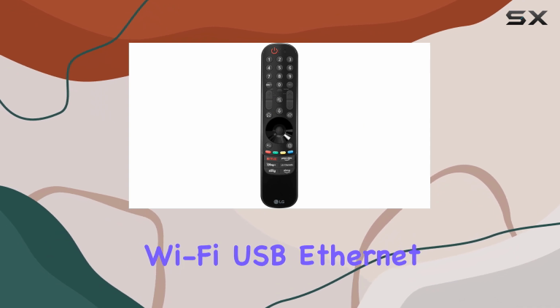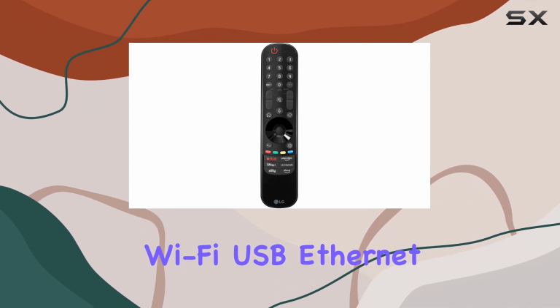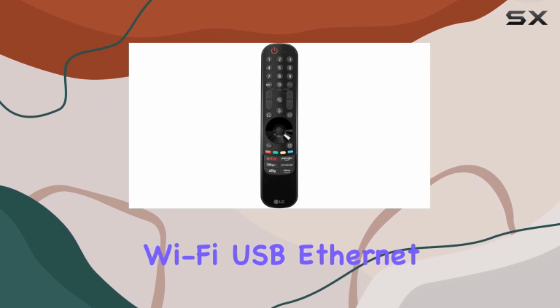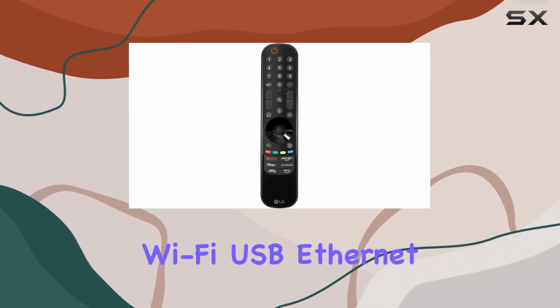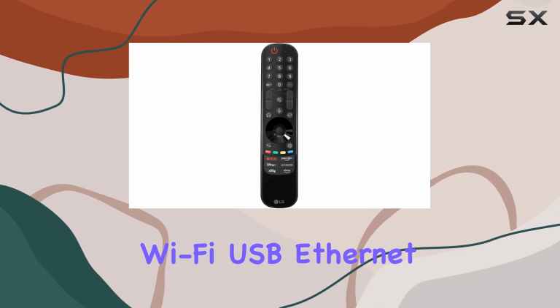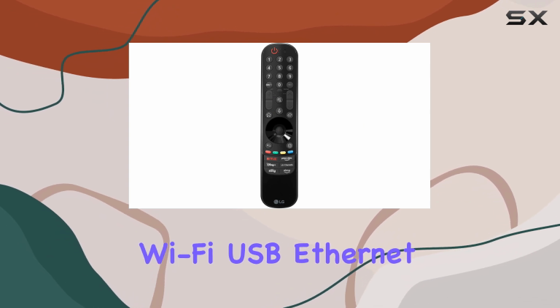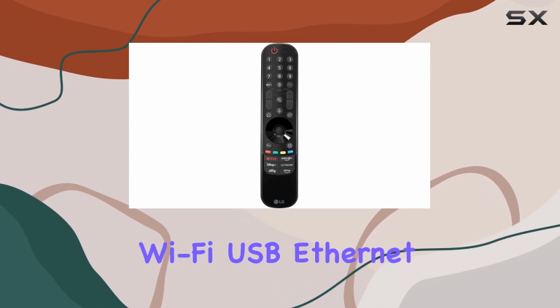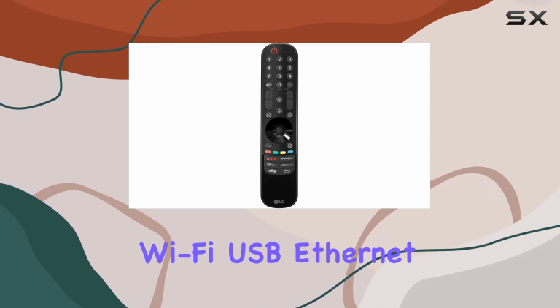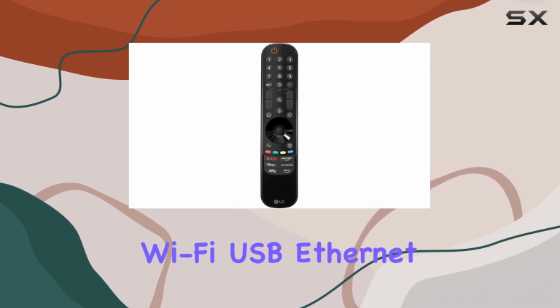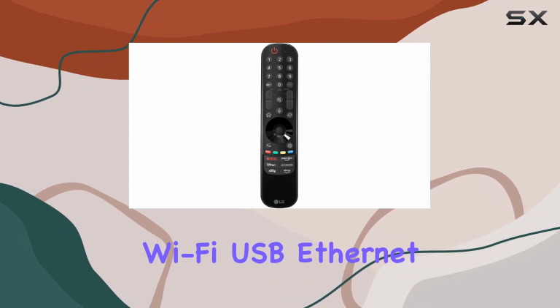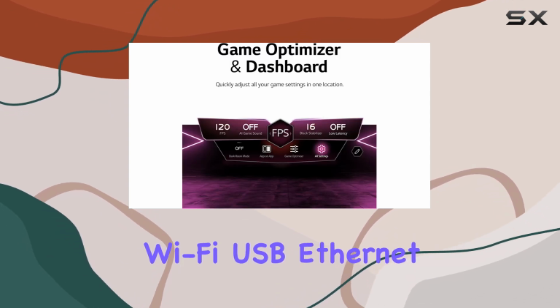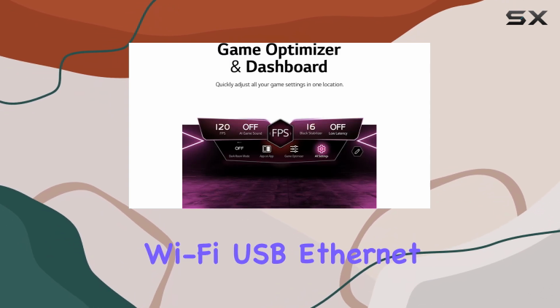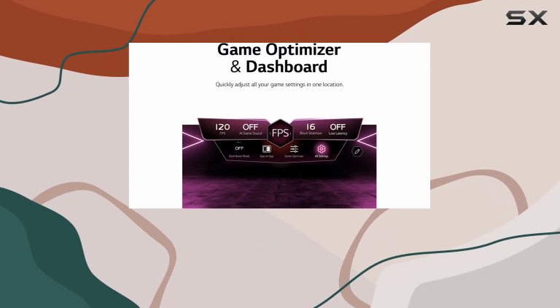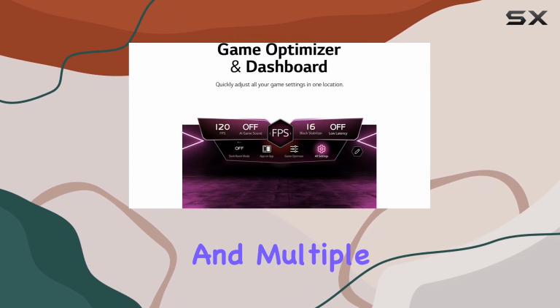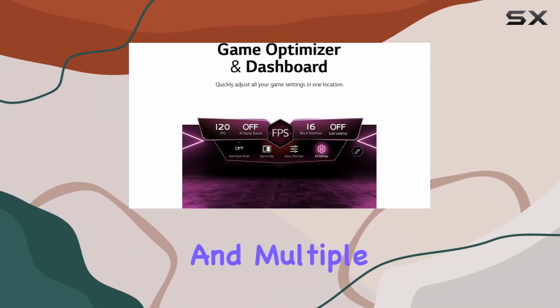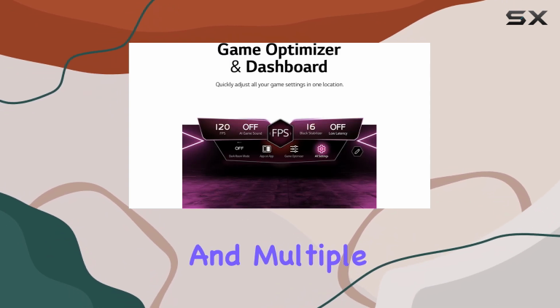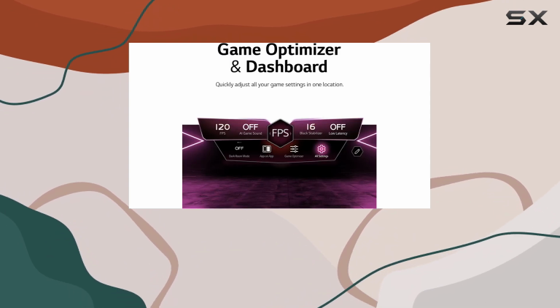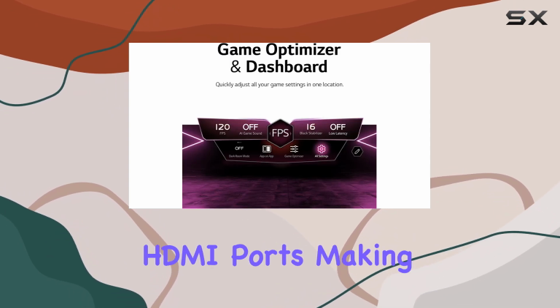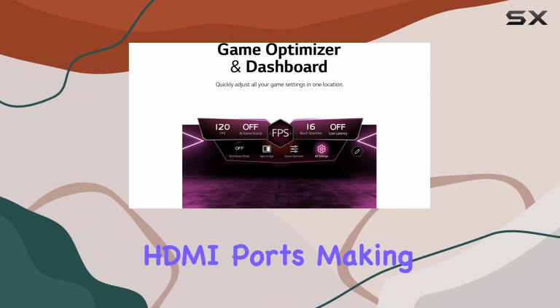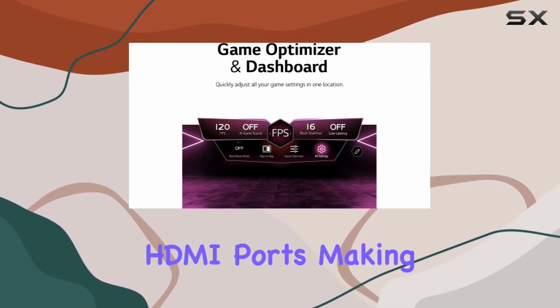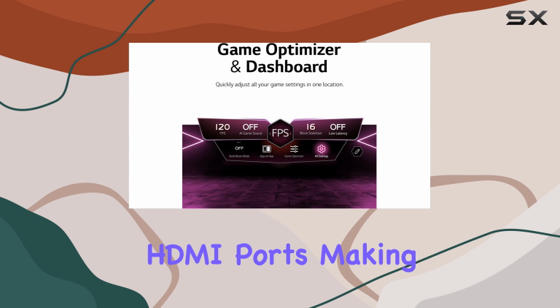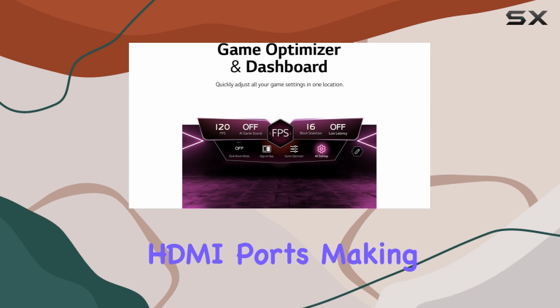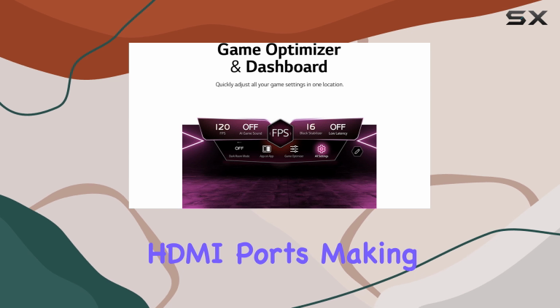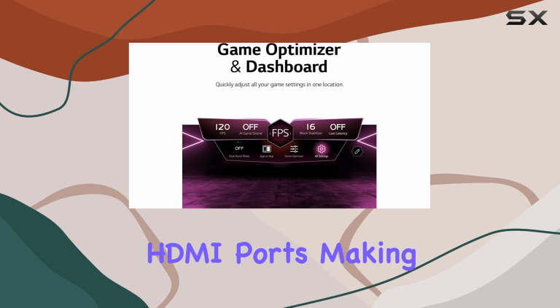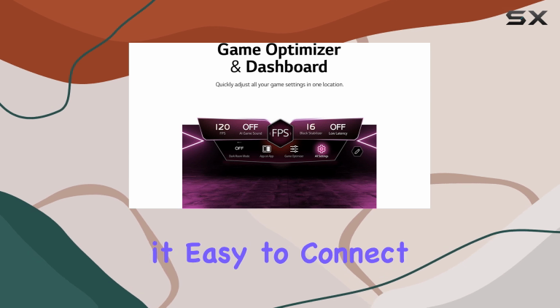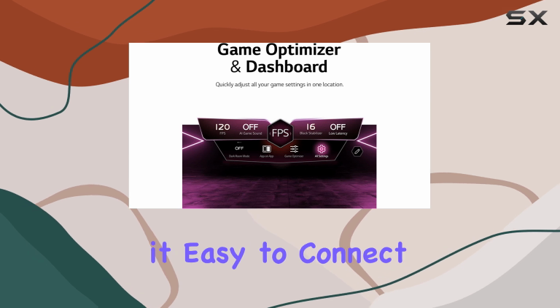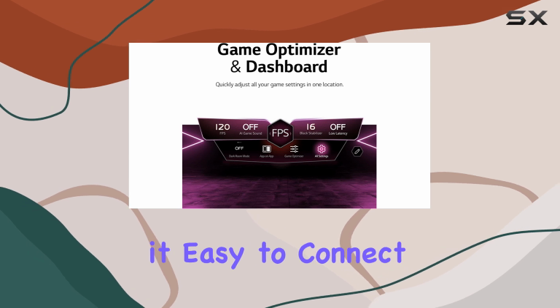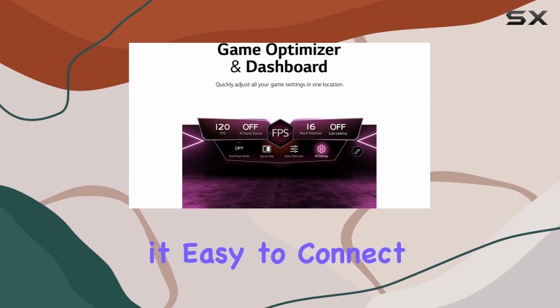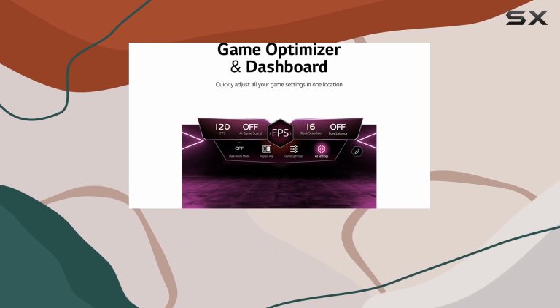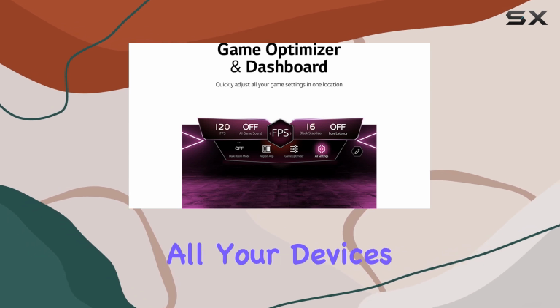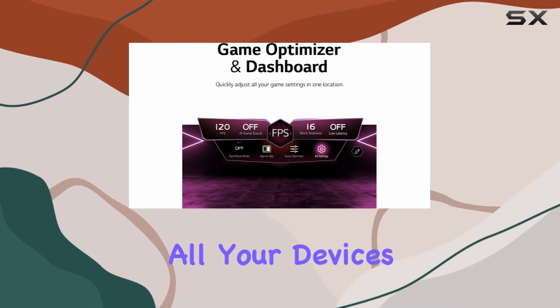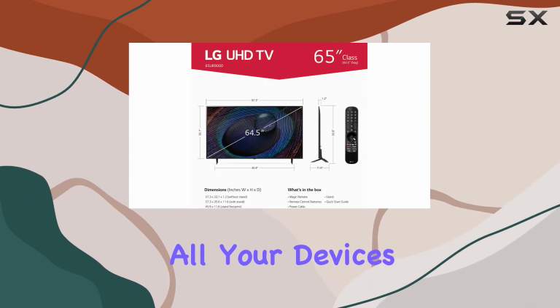Connectivity options are ample, with Bluetooth, Wi-Fi, USB, Ethernet, and multiple HDMI ports, making it easy to connect all your devices.